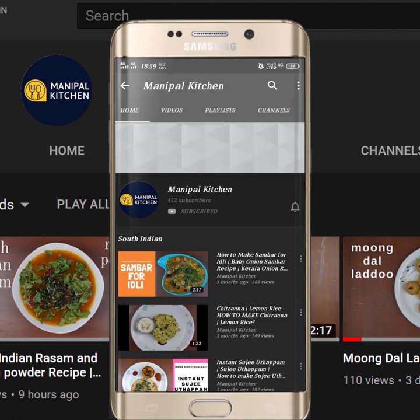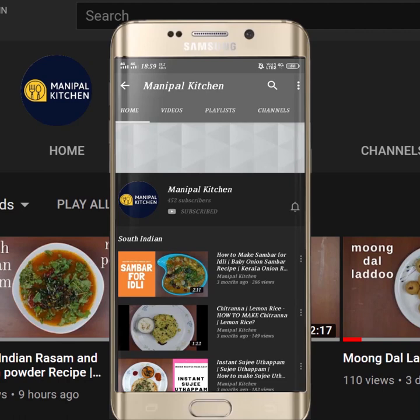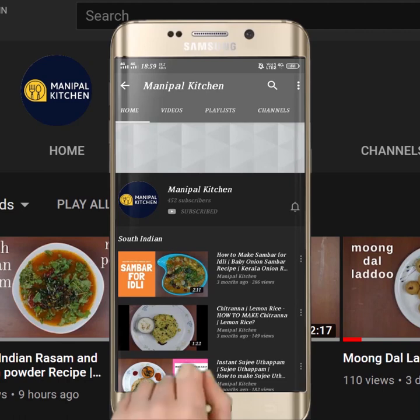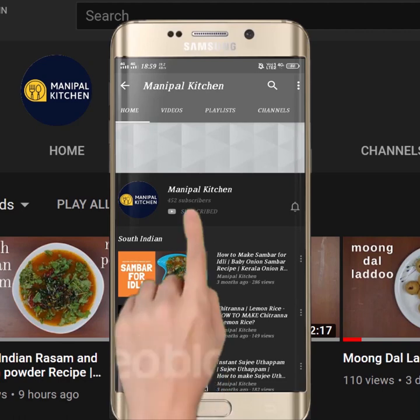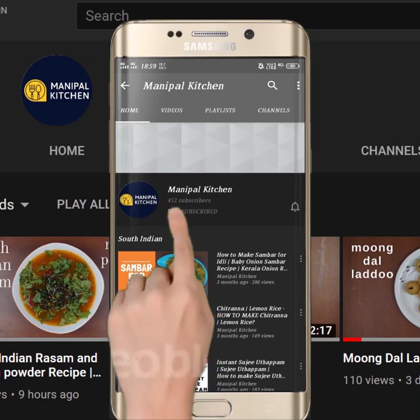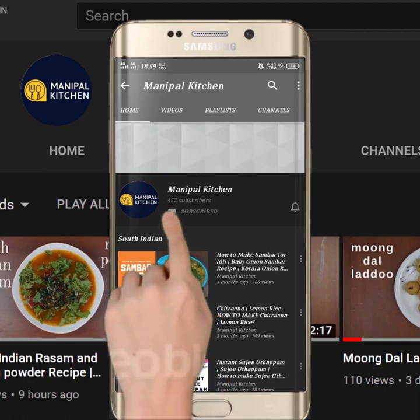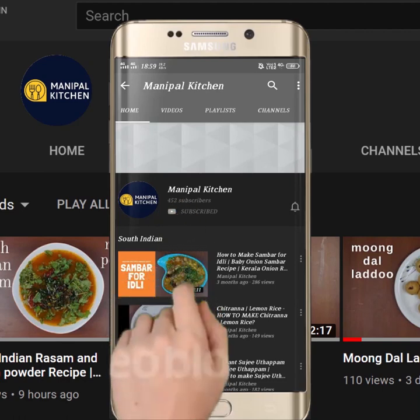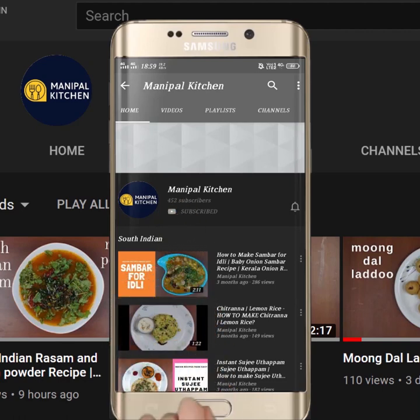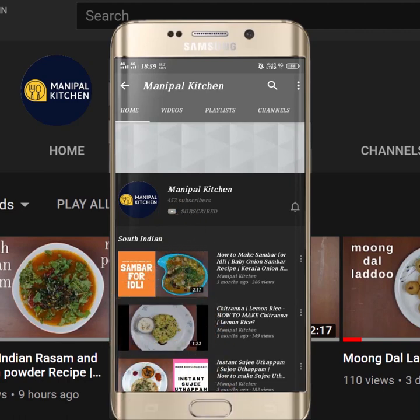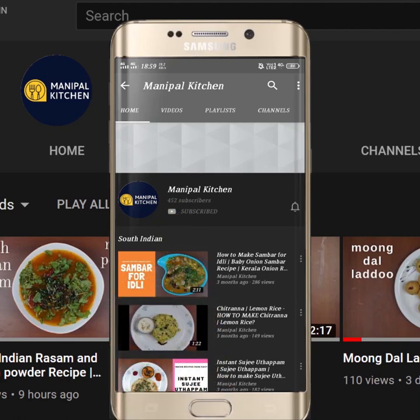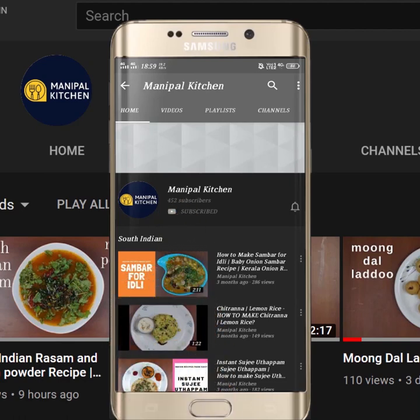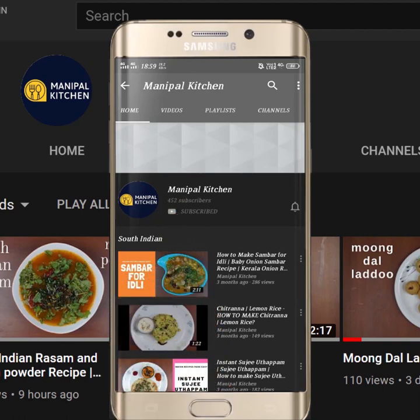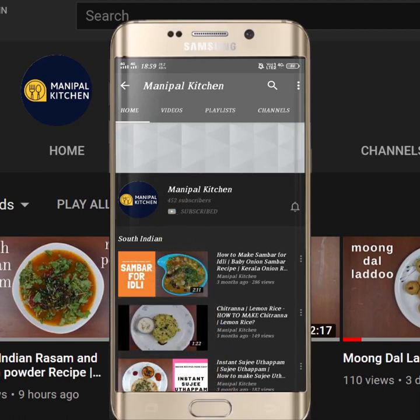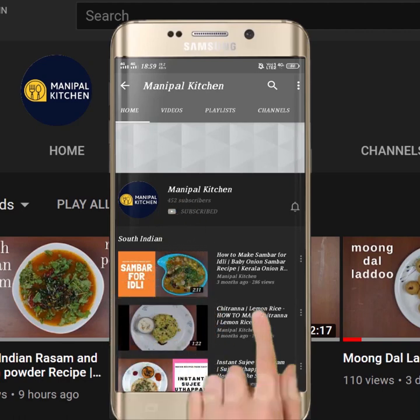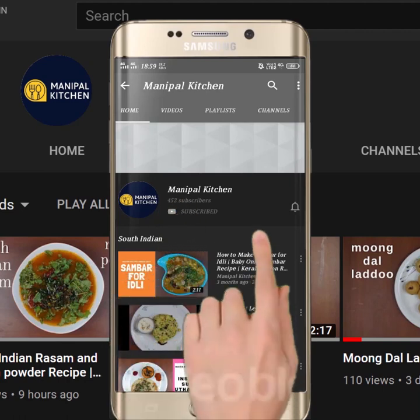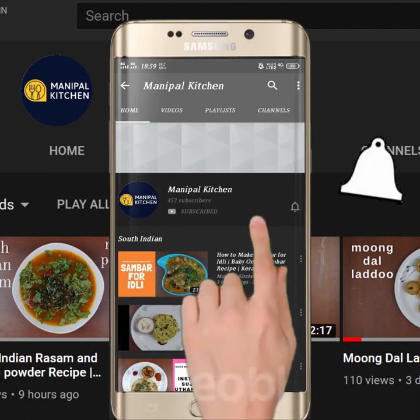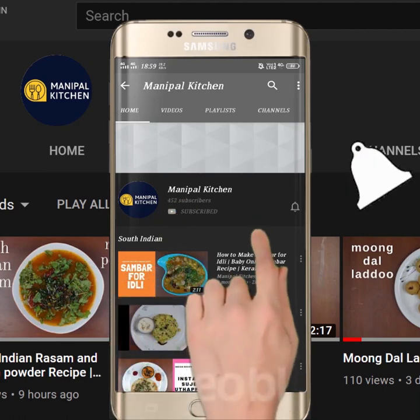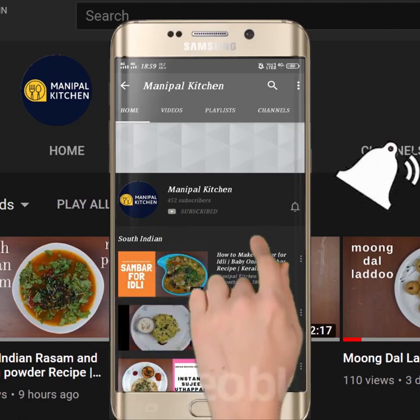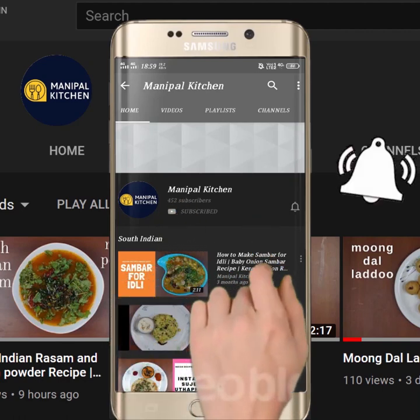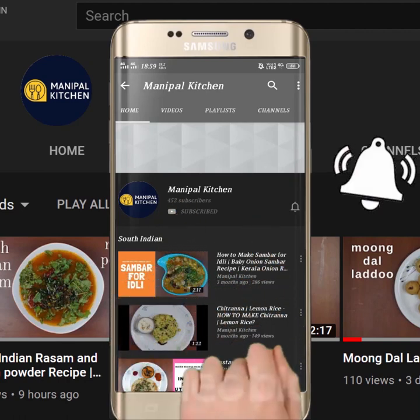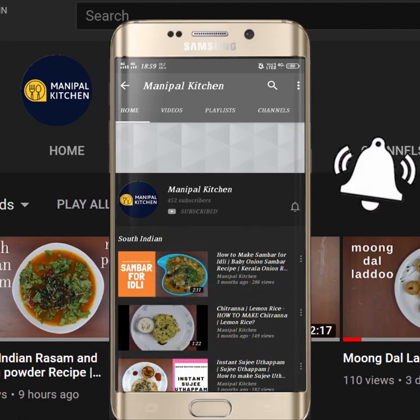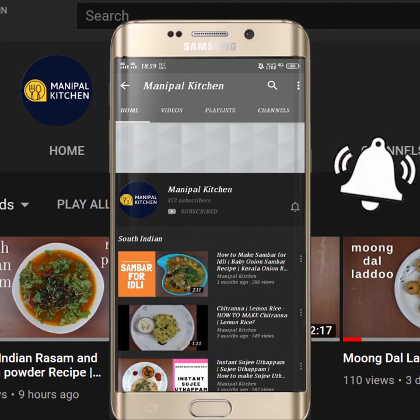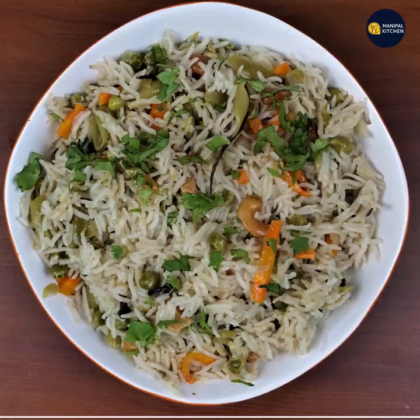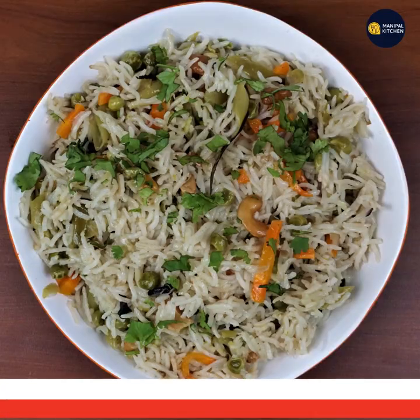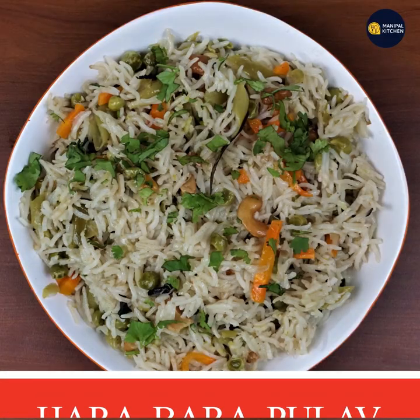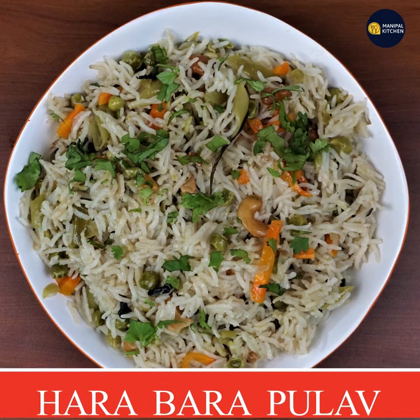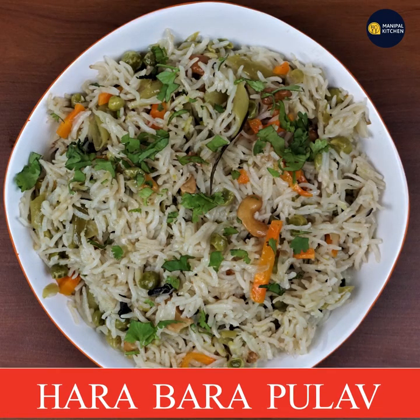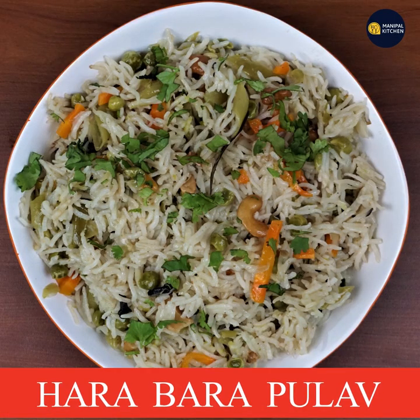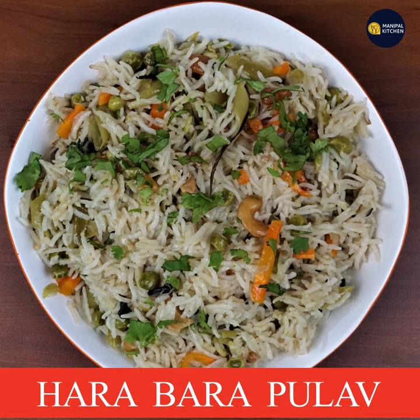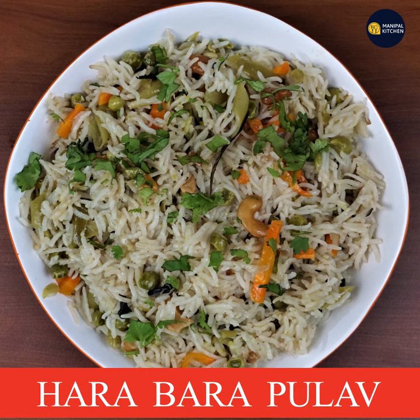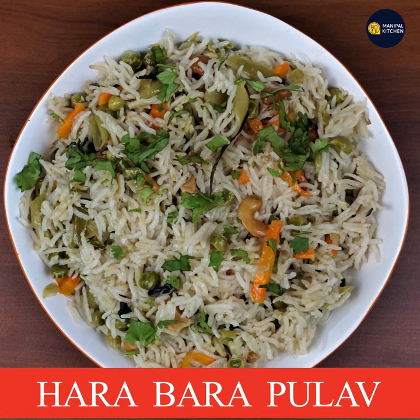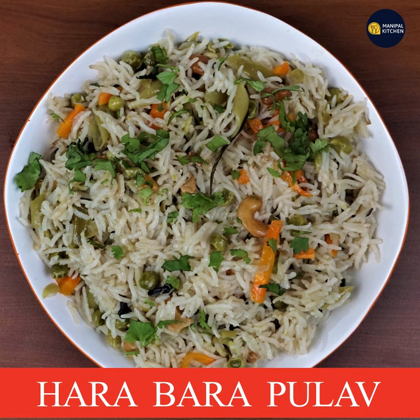Subscribe now and press the bell icon, never miss an update. Good morning, everyone.